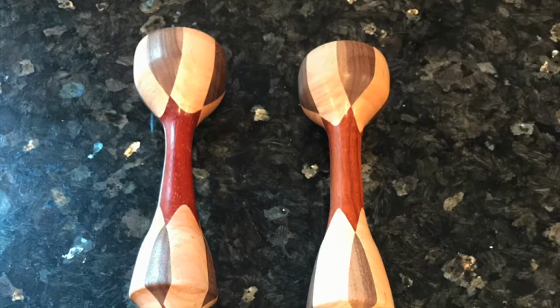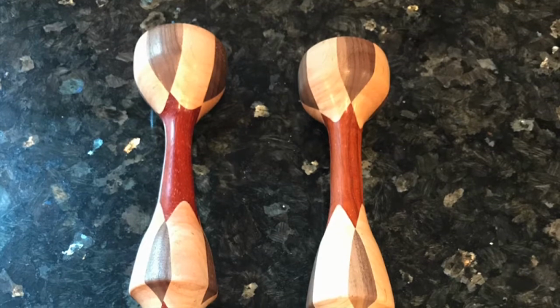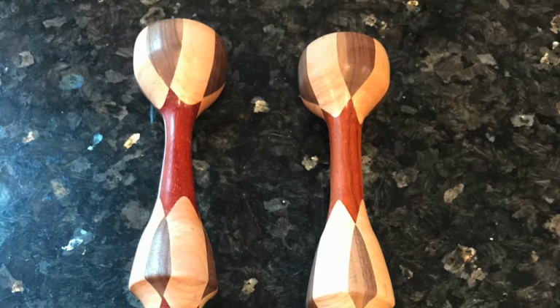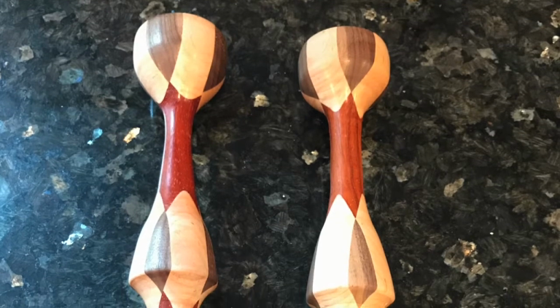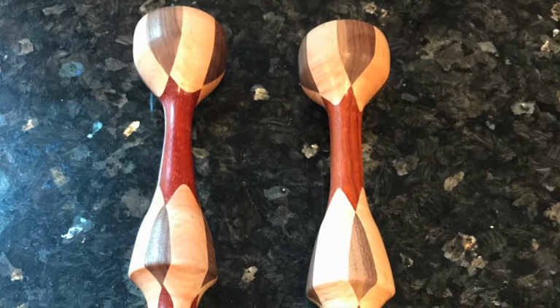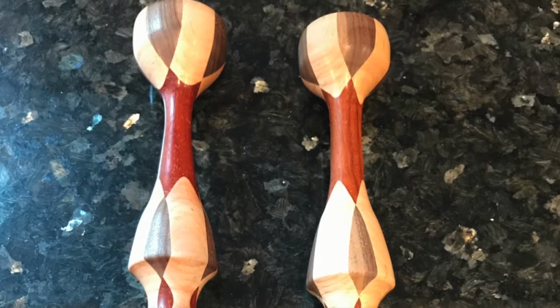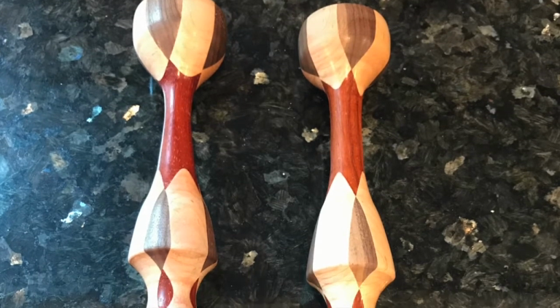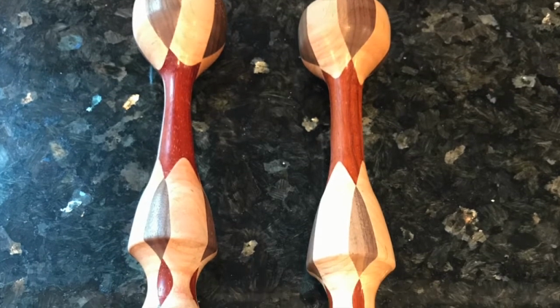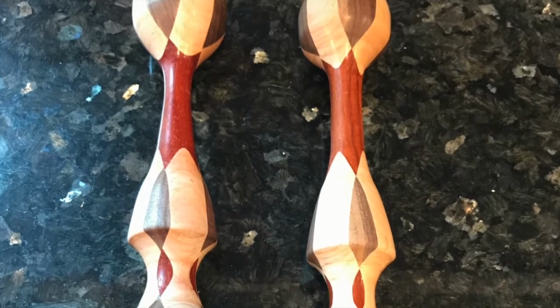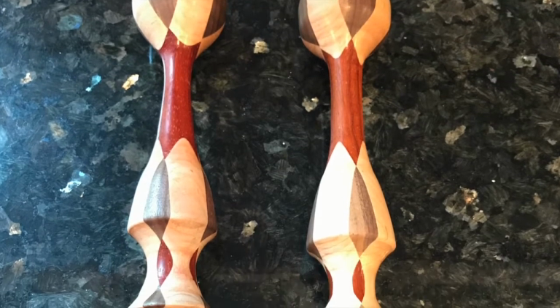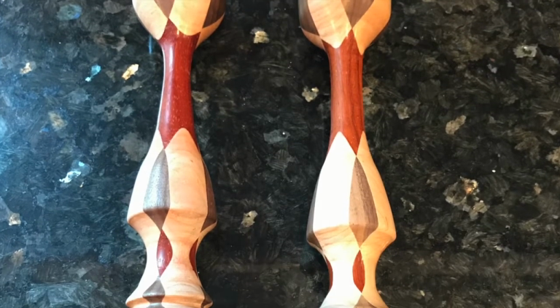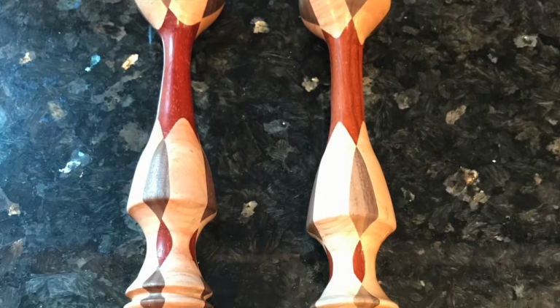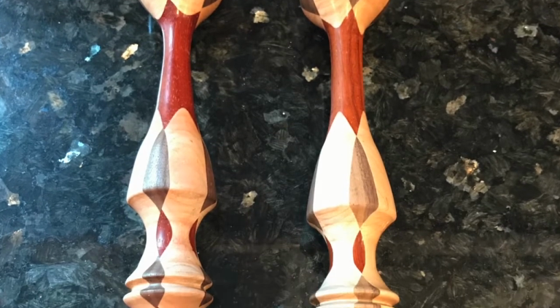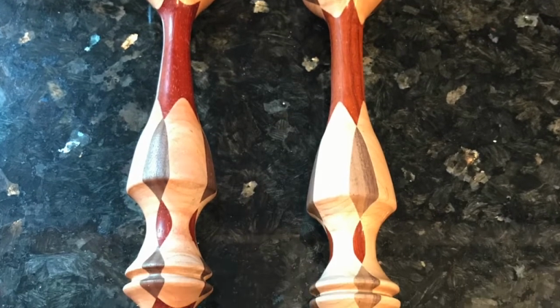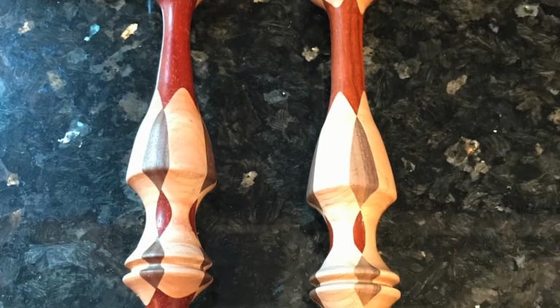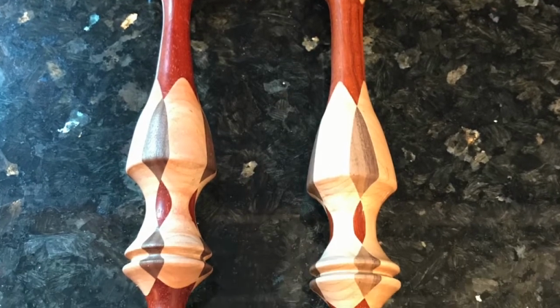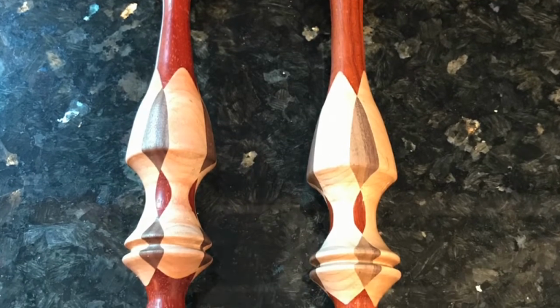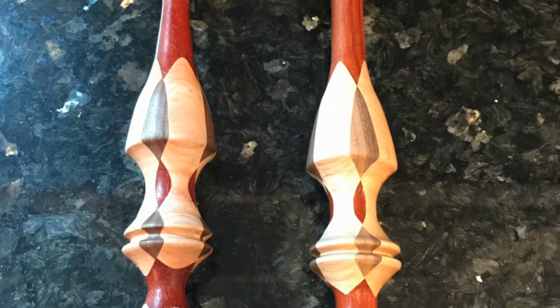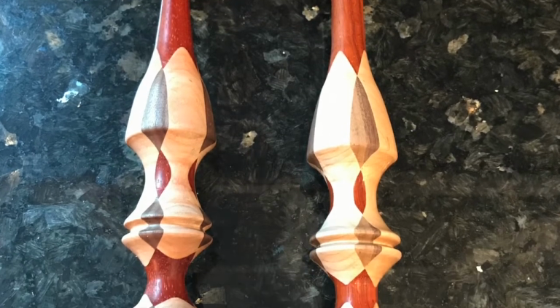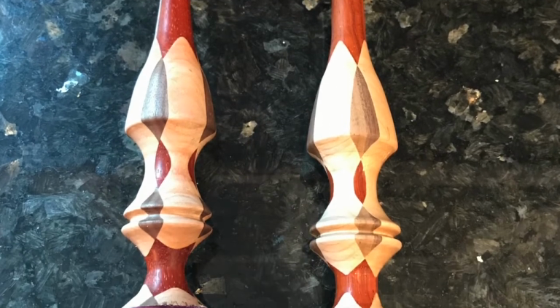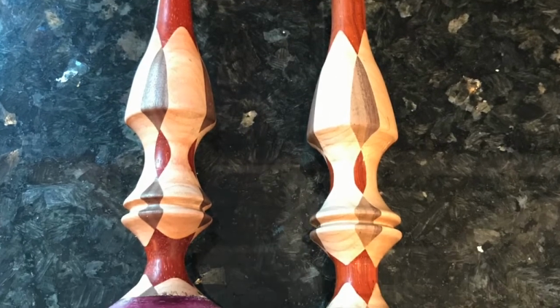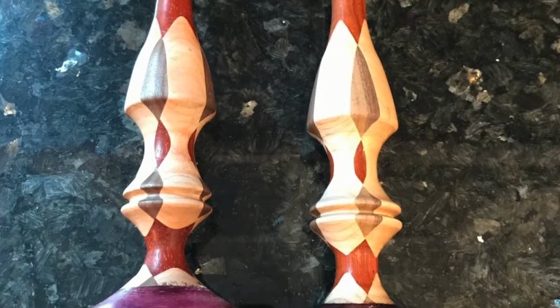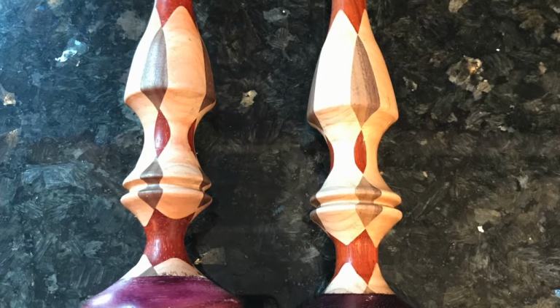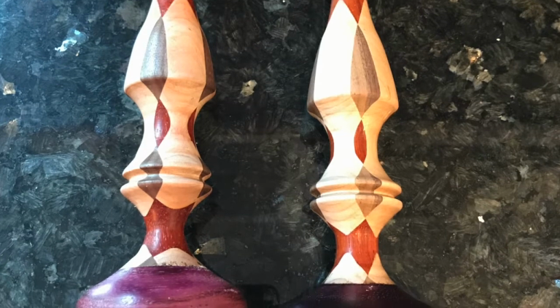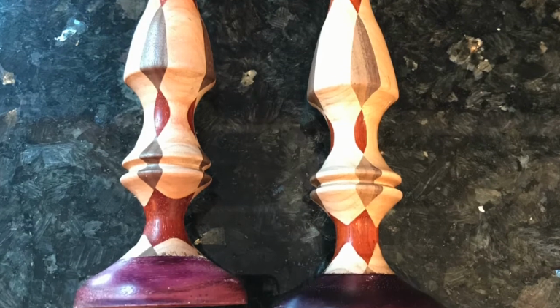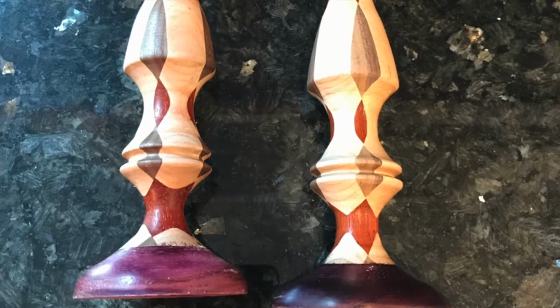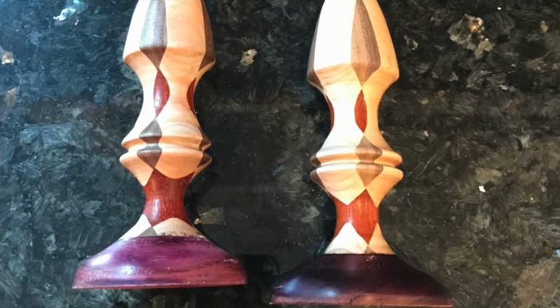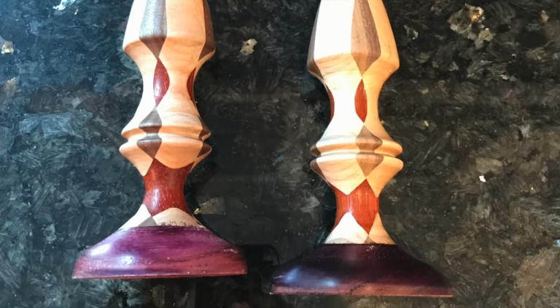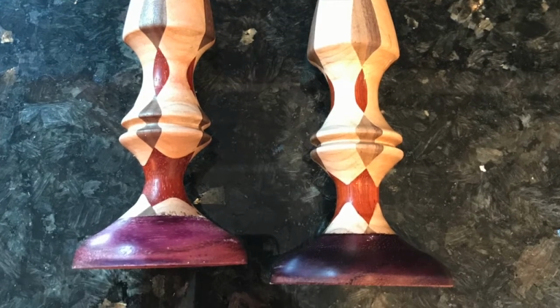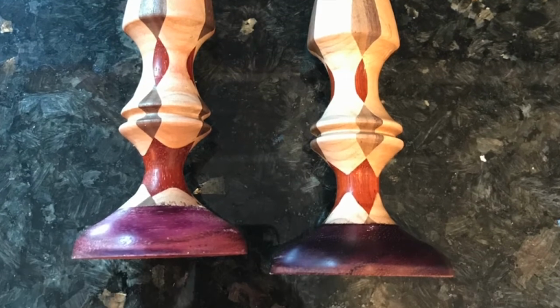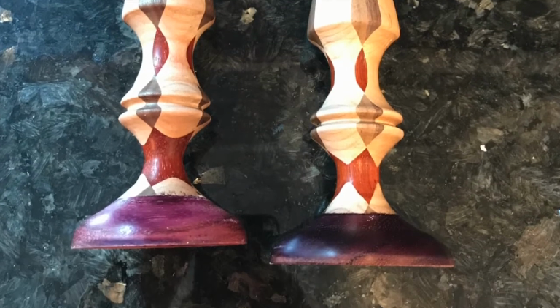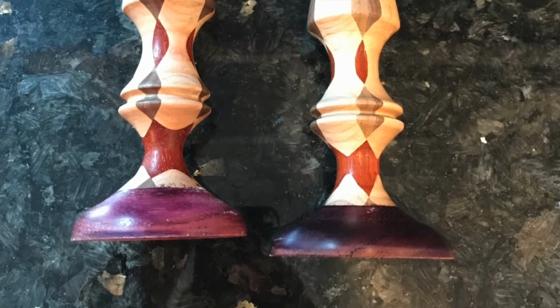So these are what we're gonna make today. It's a couple of candlesticks made out of maple, walnut, padauk, and down on the bottom is purple heart.